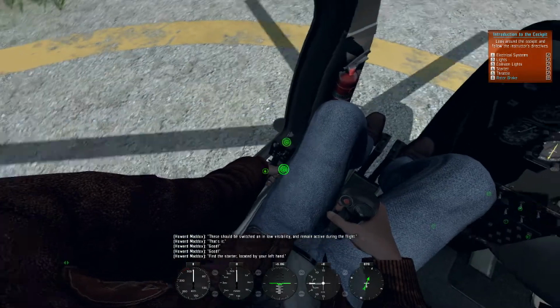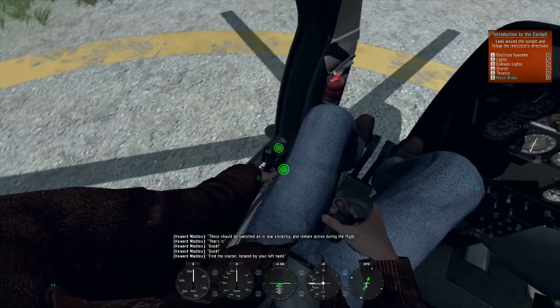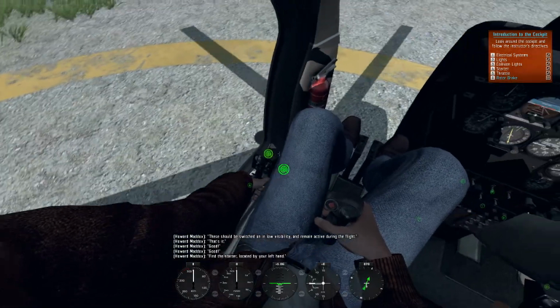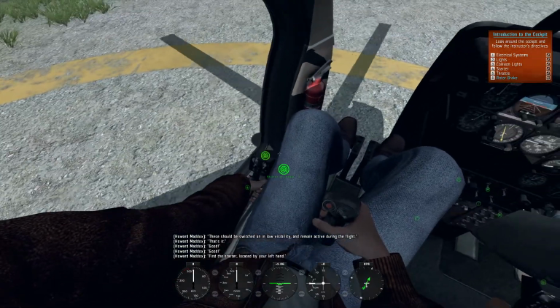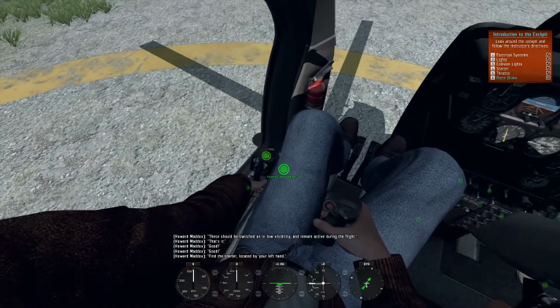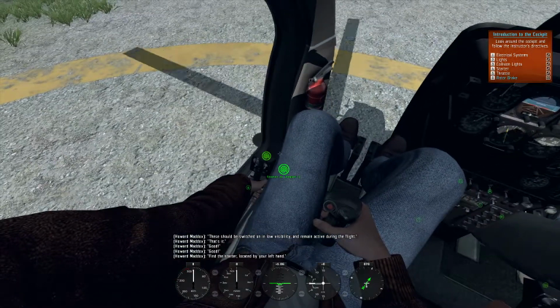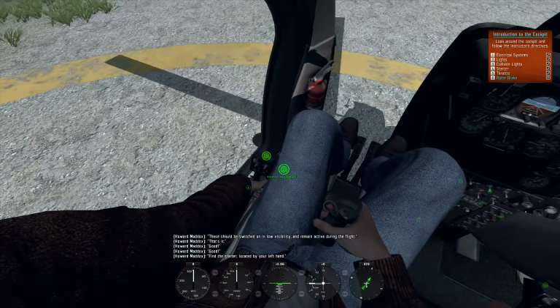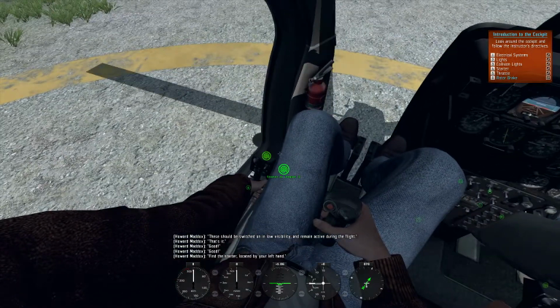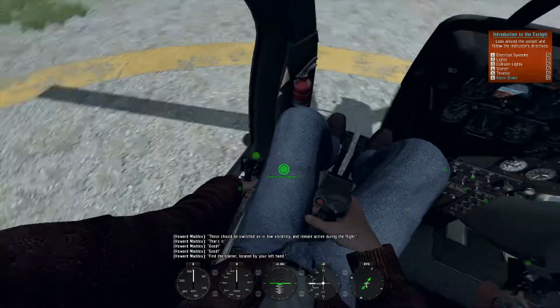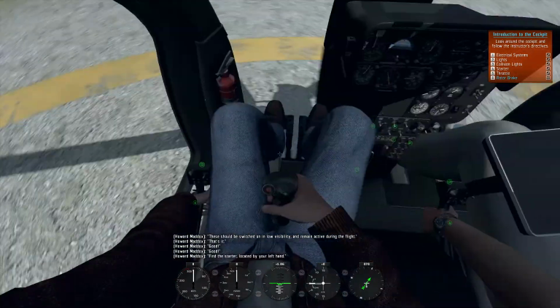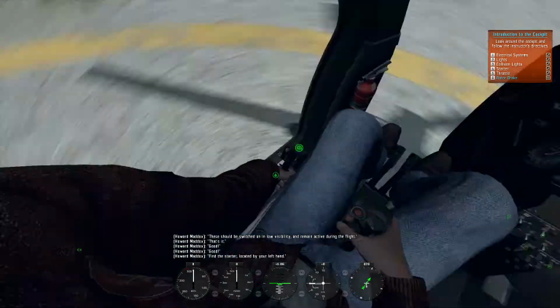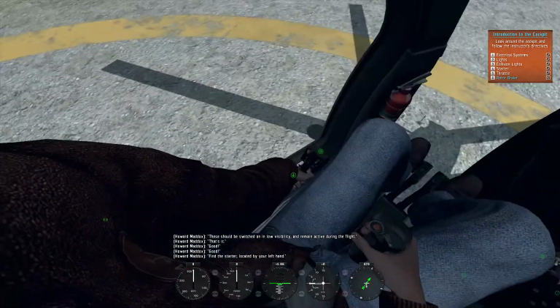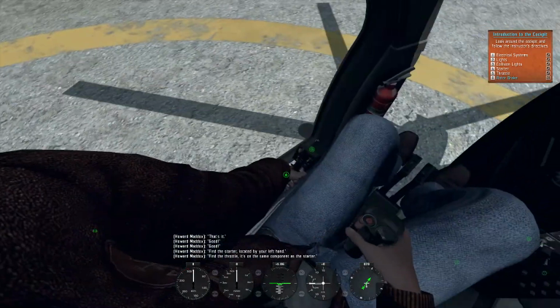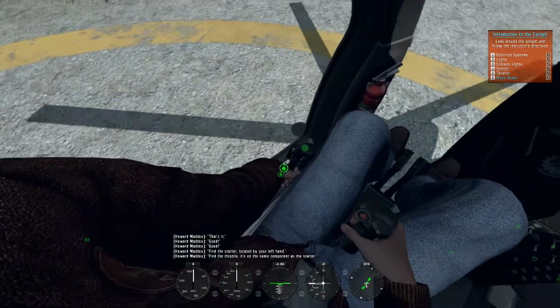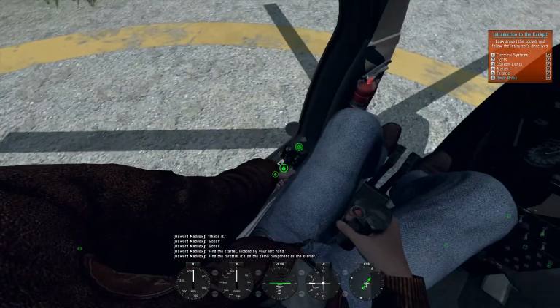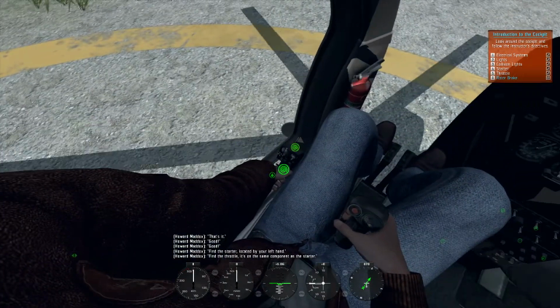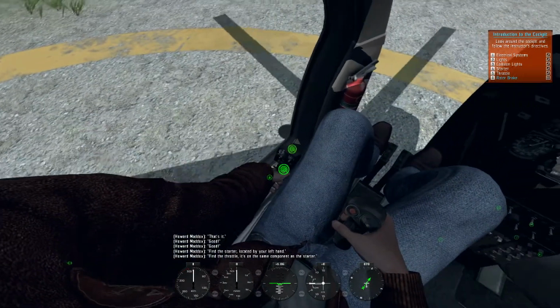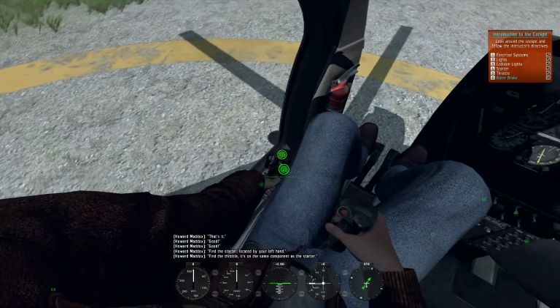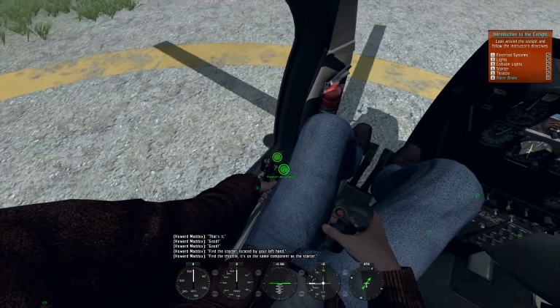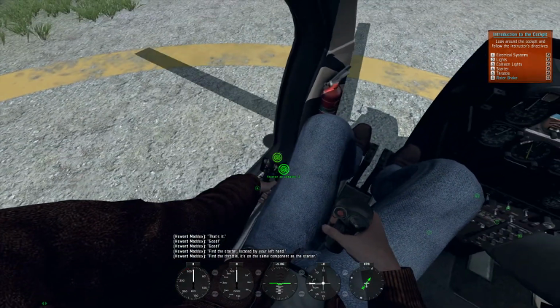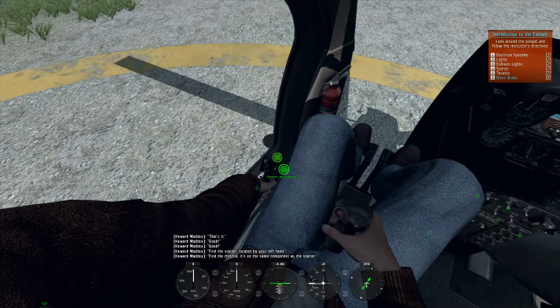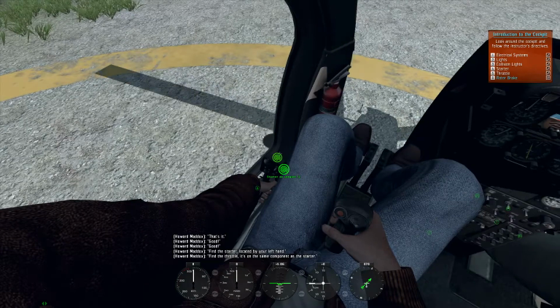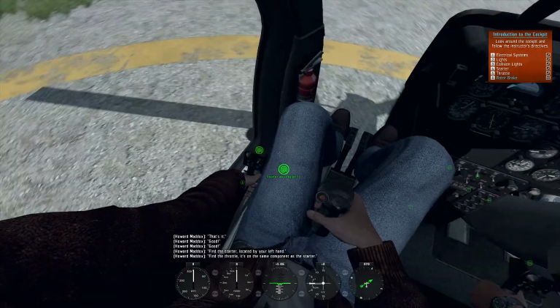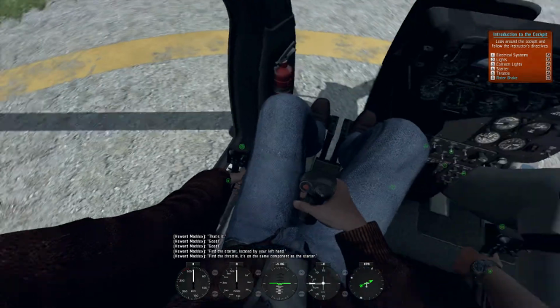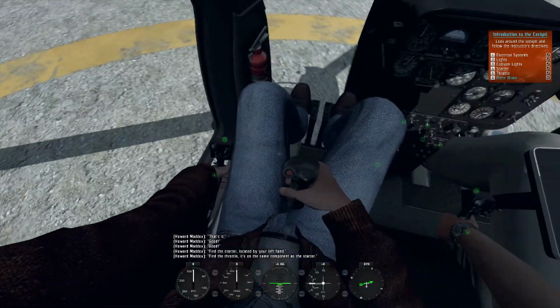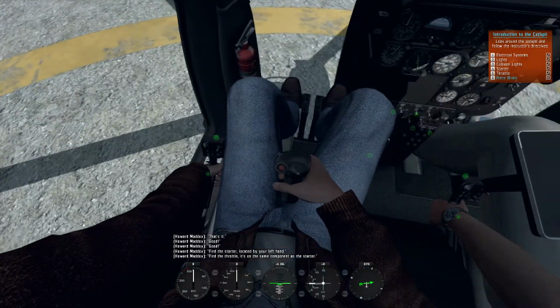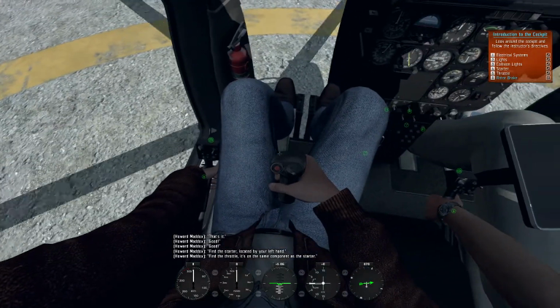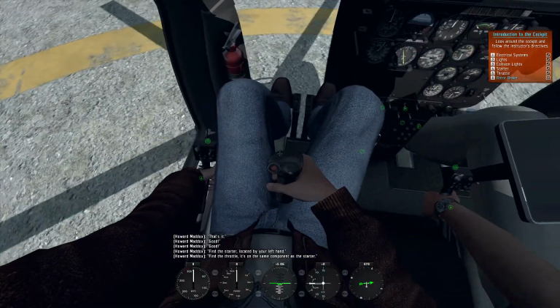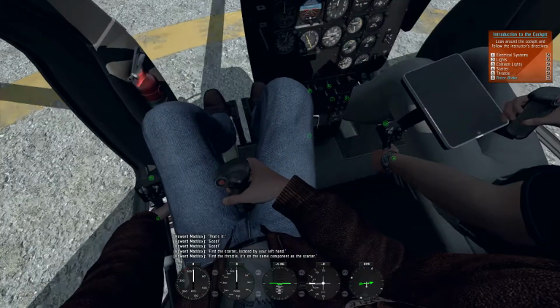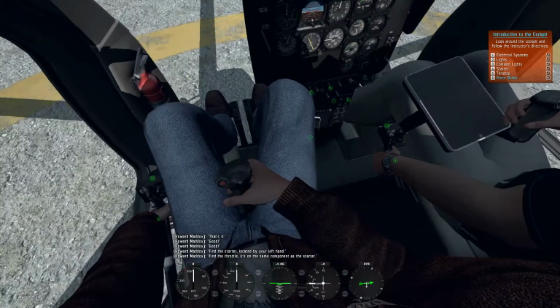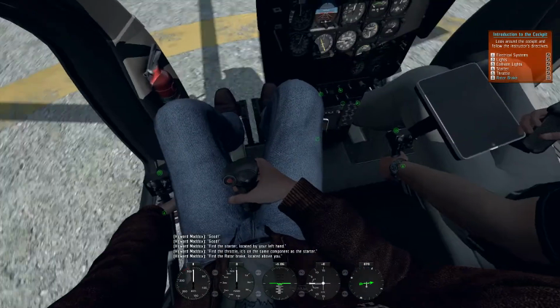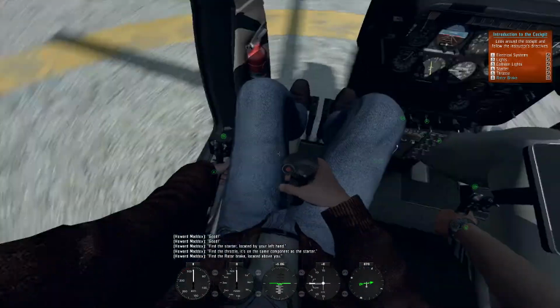Find the starter. It's located by your left hand. Find the throttle. It's on the same component as the starter.